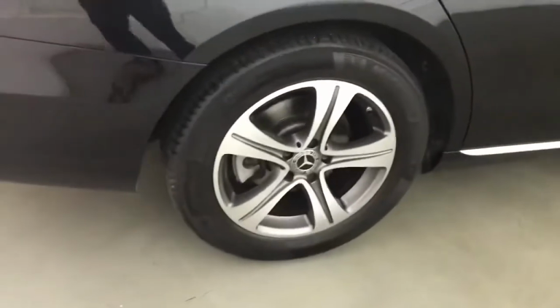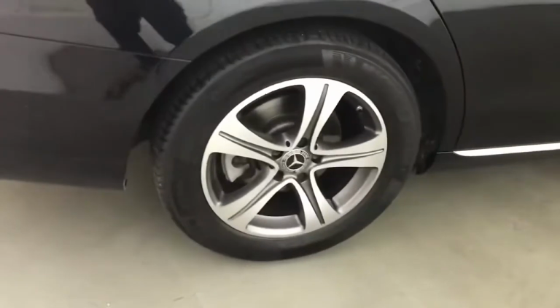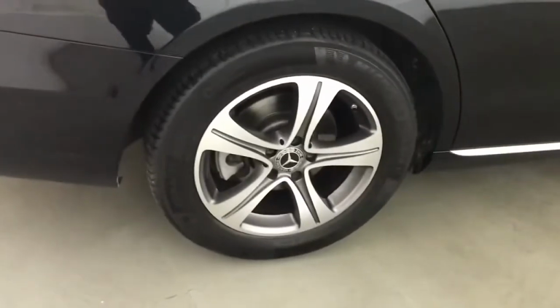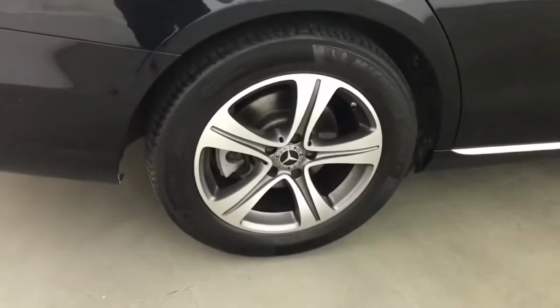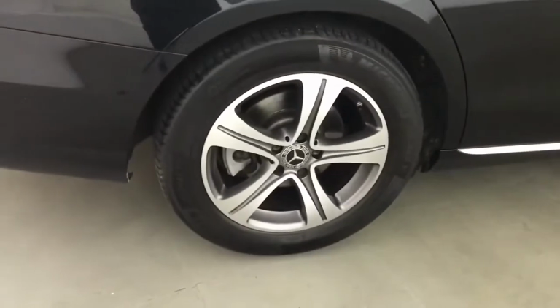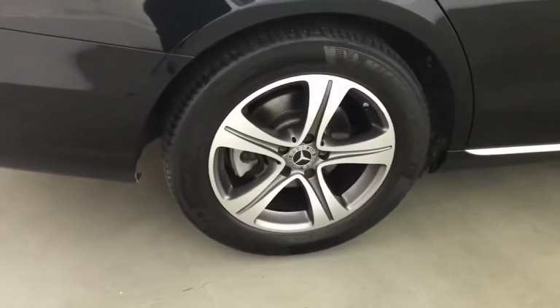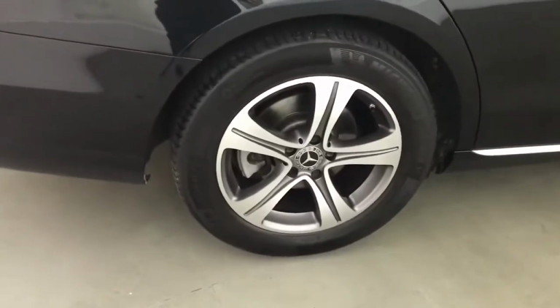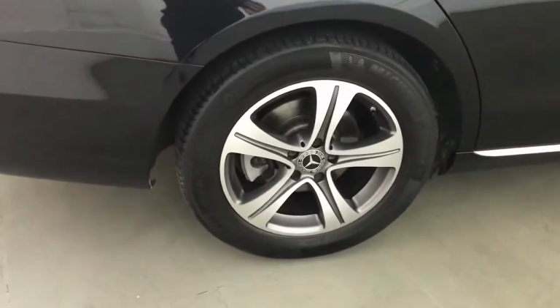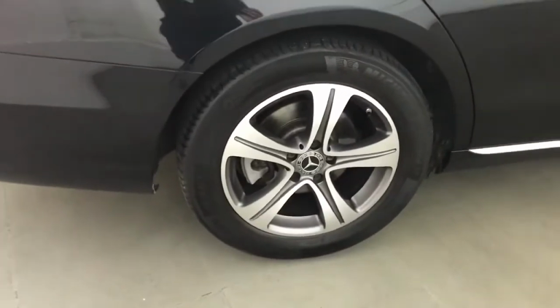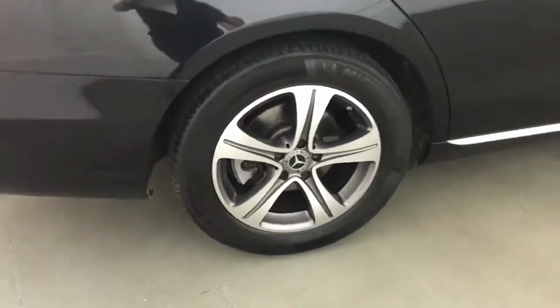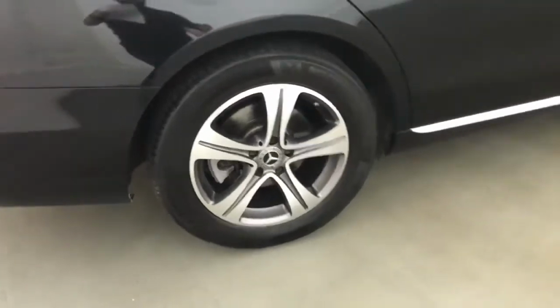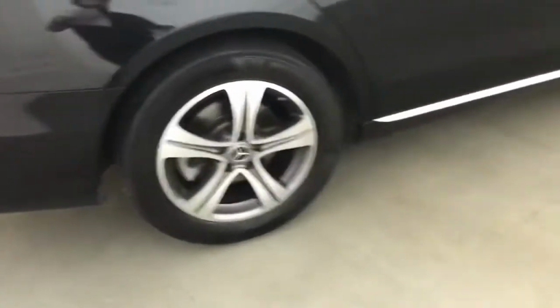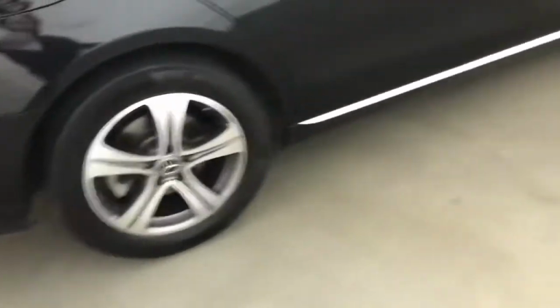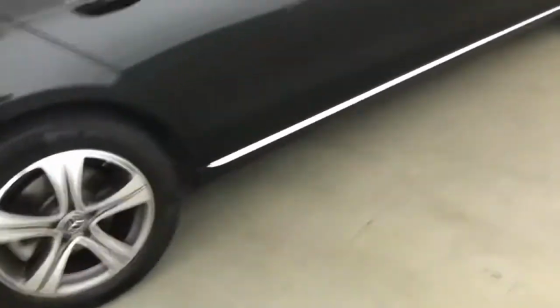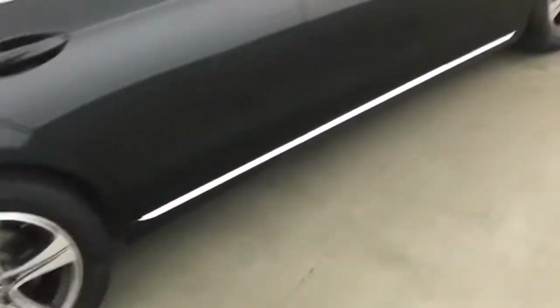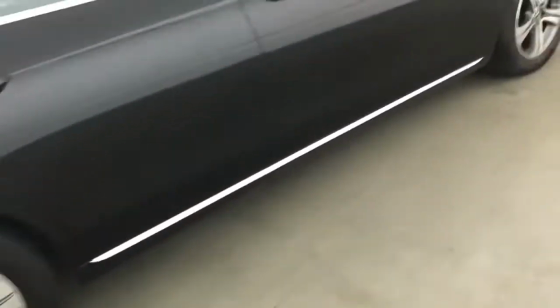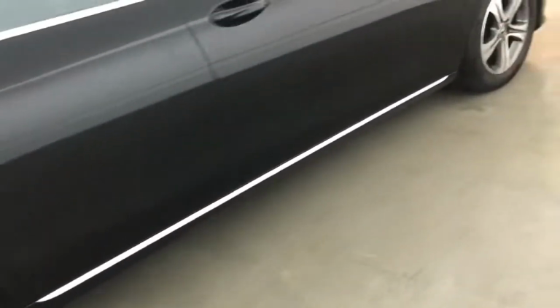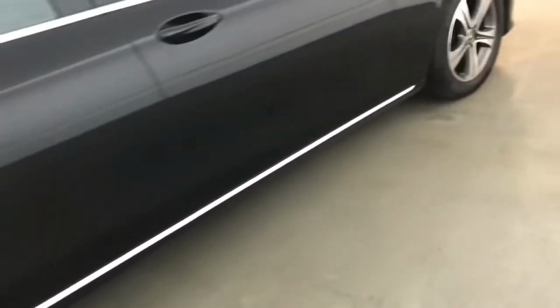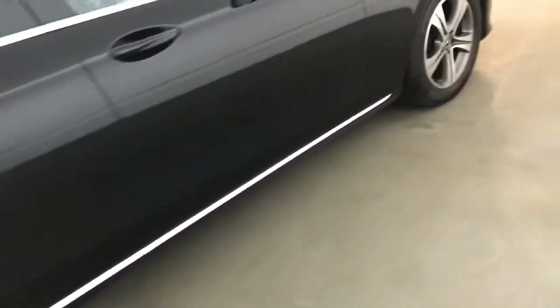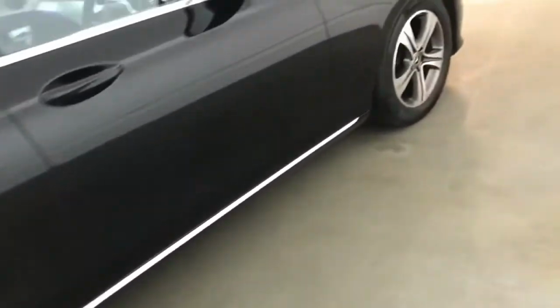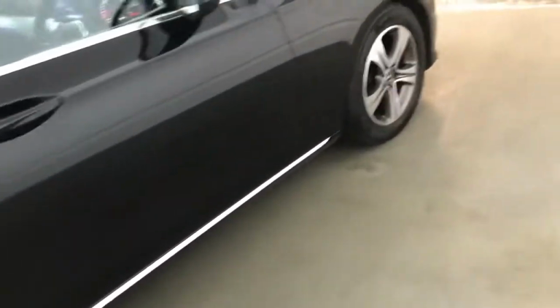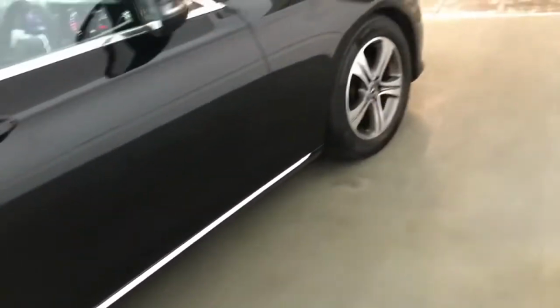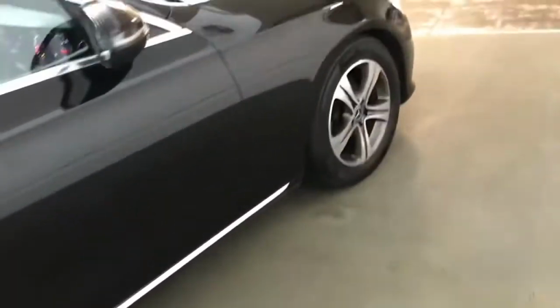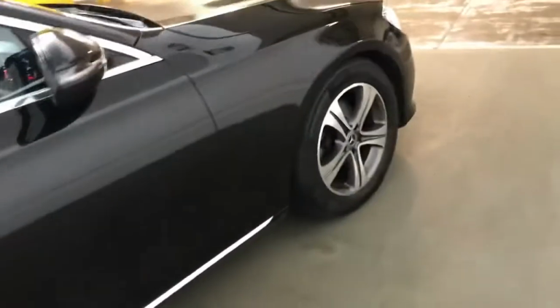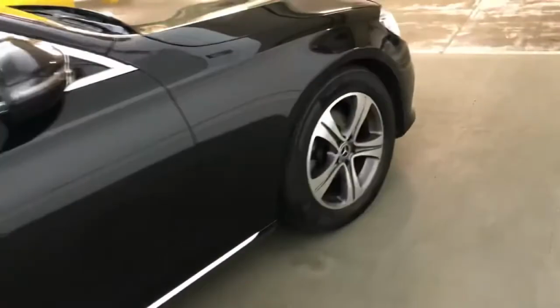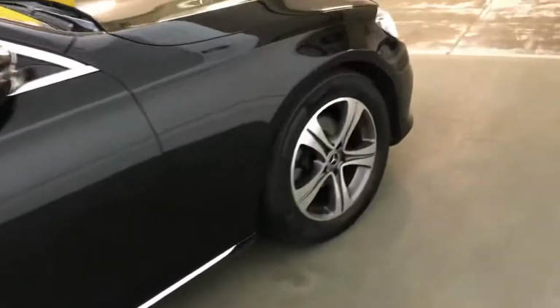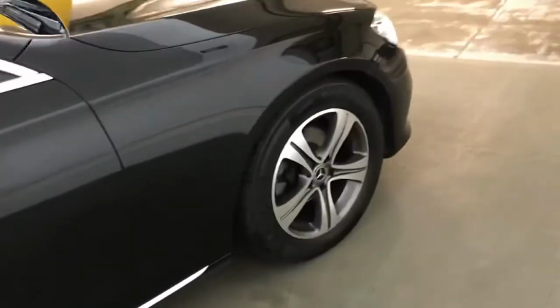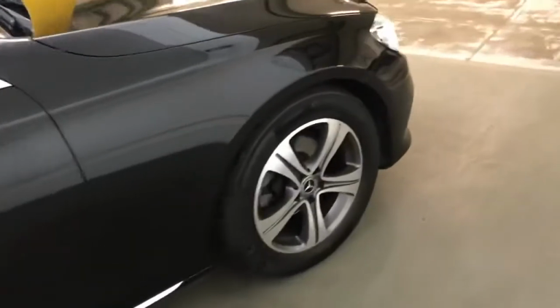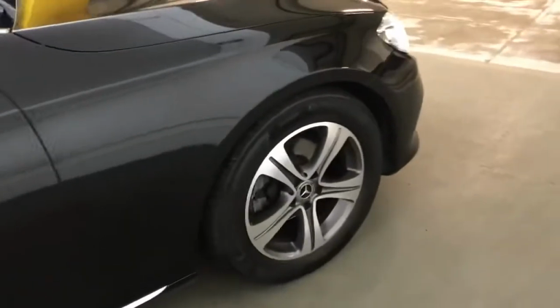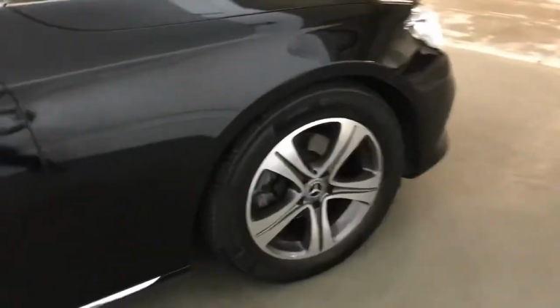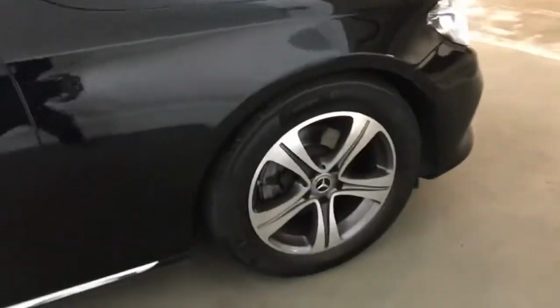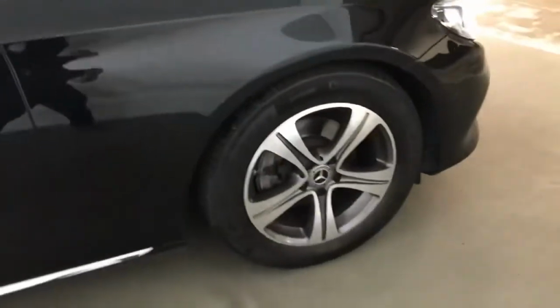This car has got MOT until the 2nd of October 2022 and was last serviced on the 24th of September 2021.